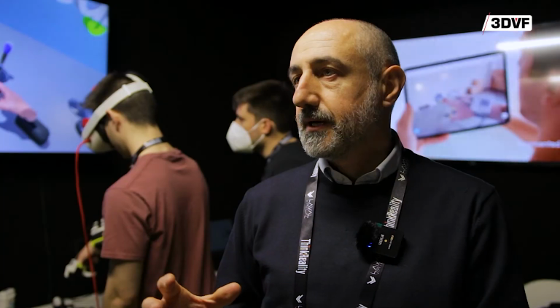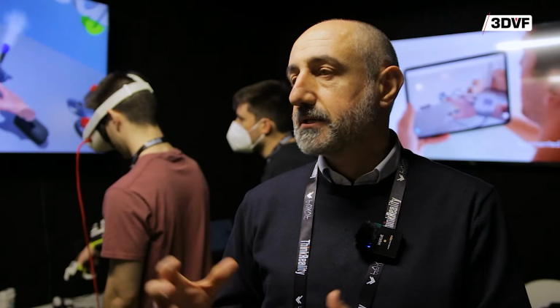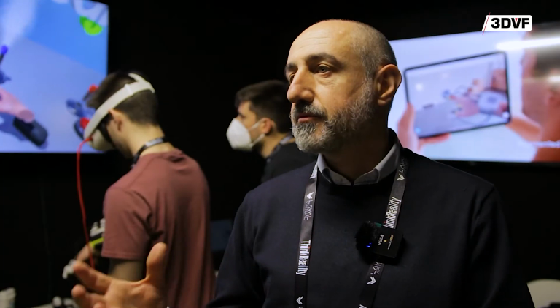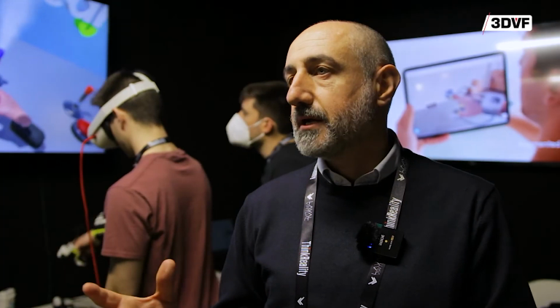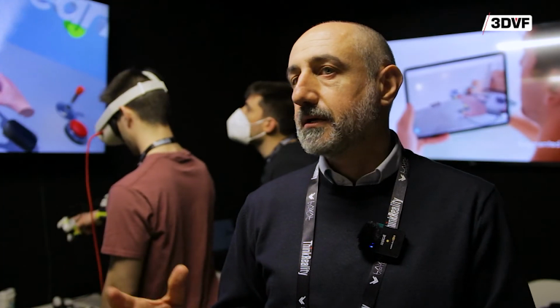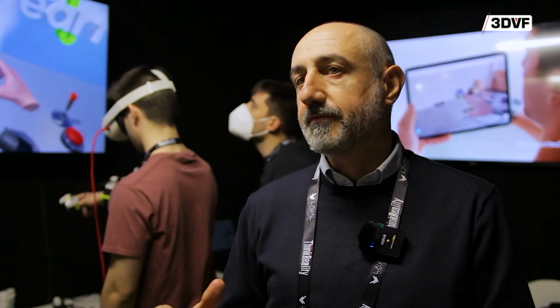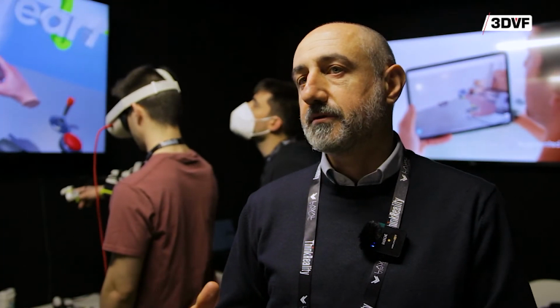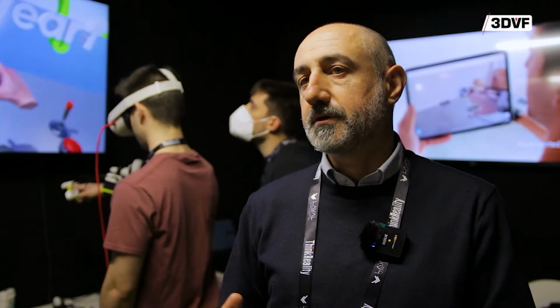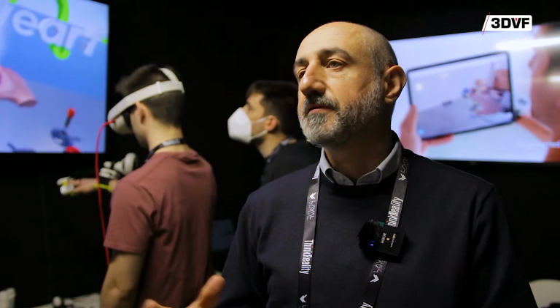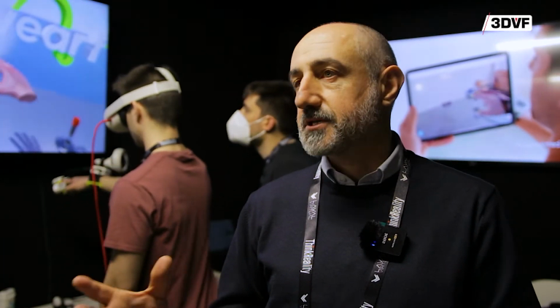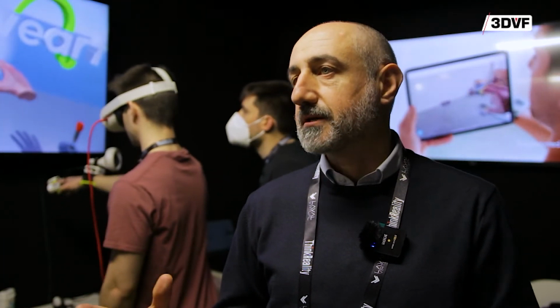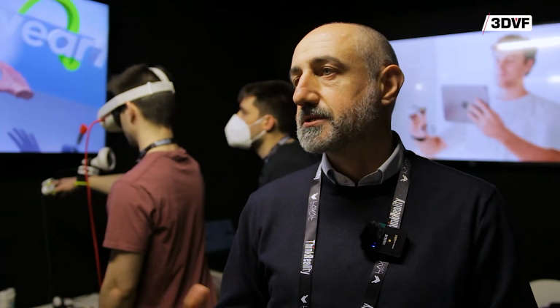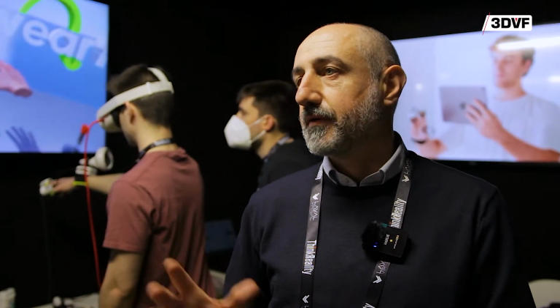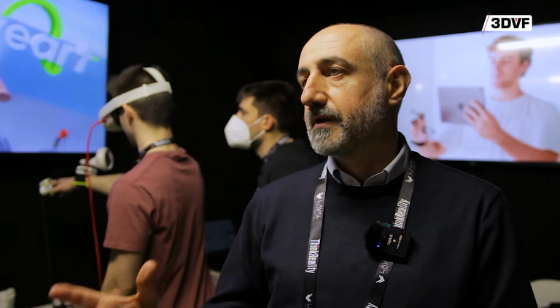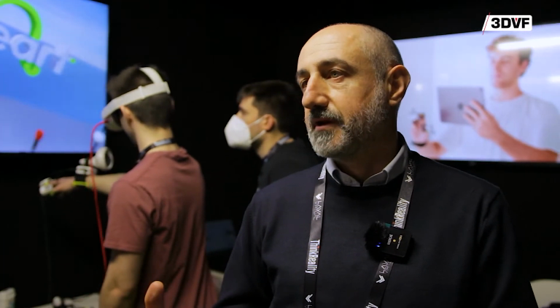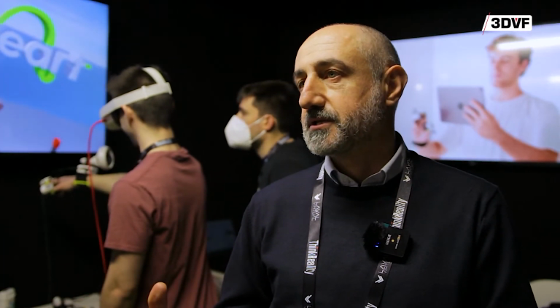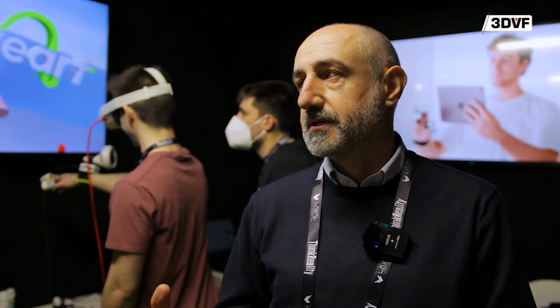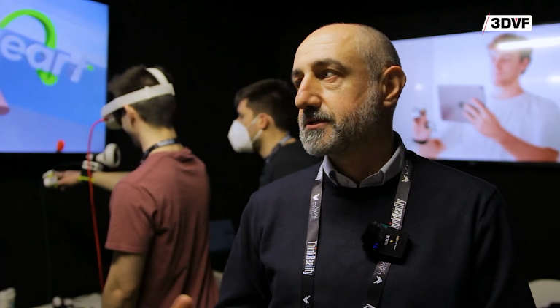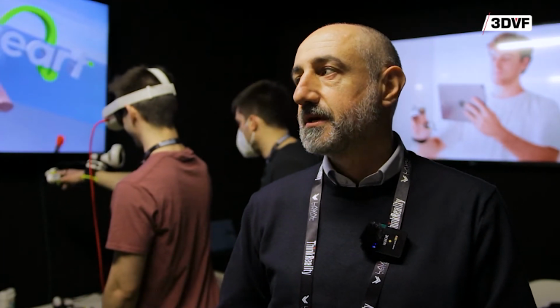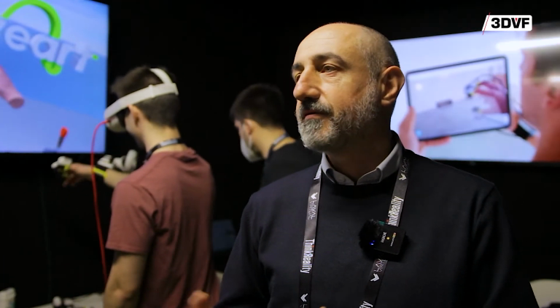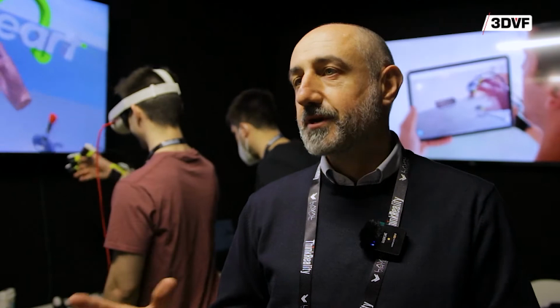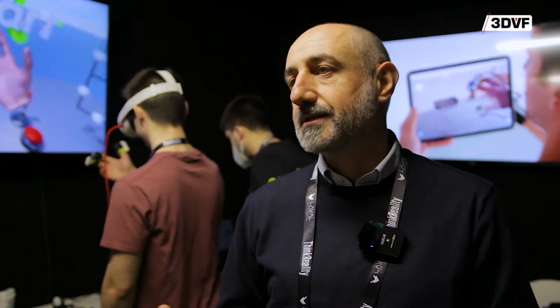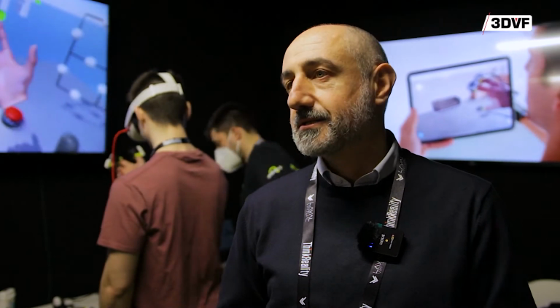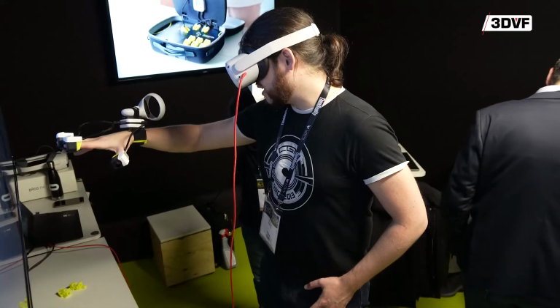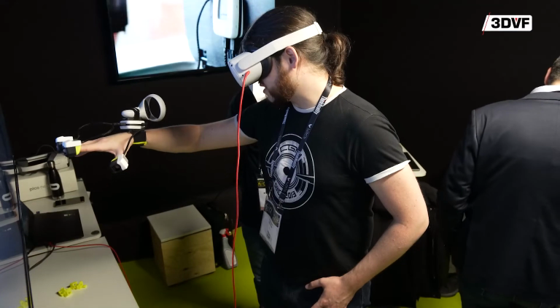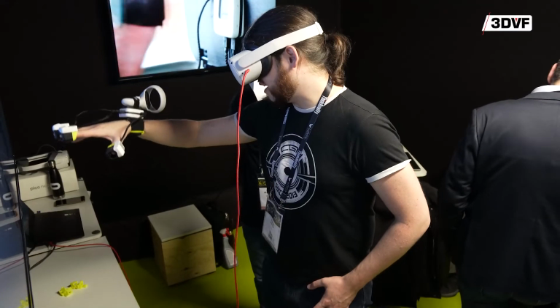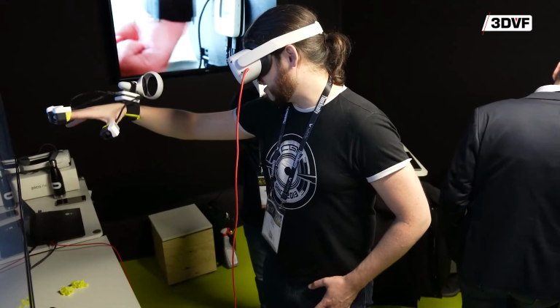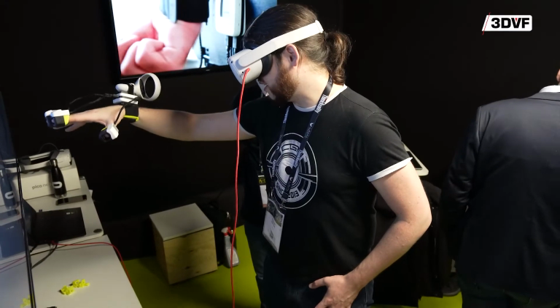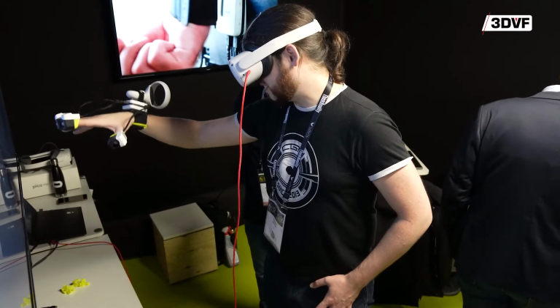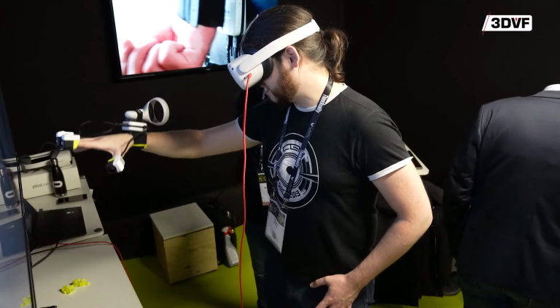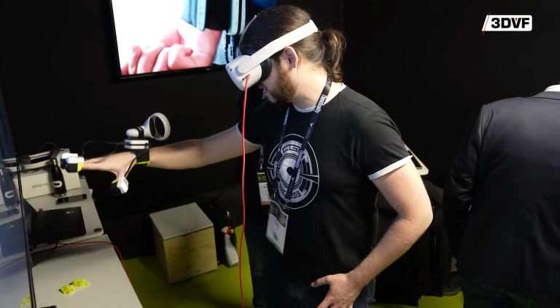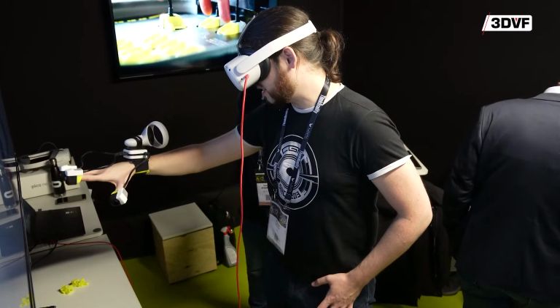But the brain after a few seconds within a VR experience forgets that we are only actuating on three fingers.